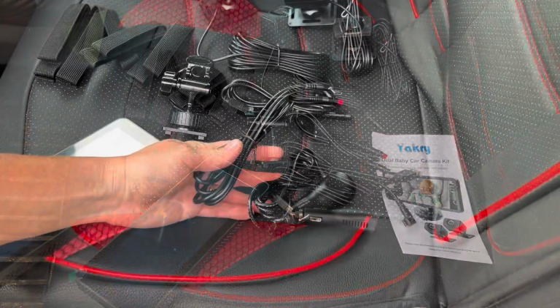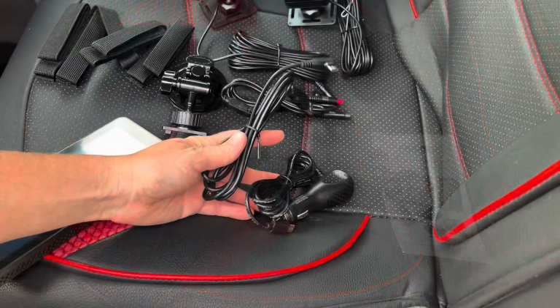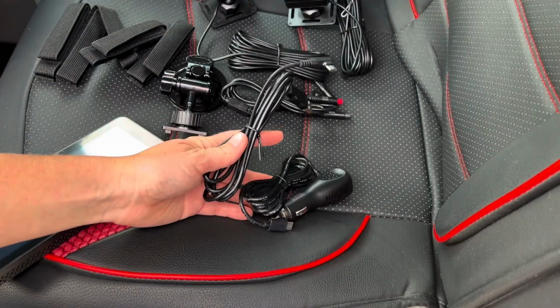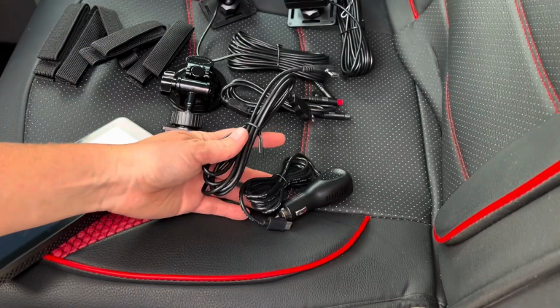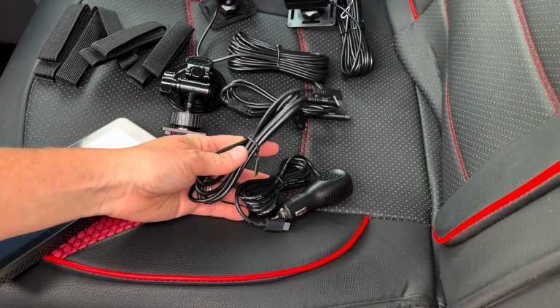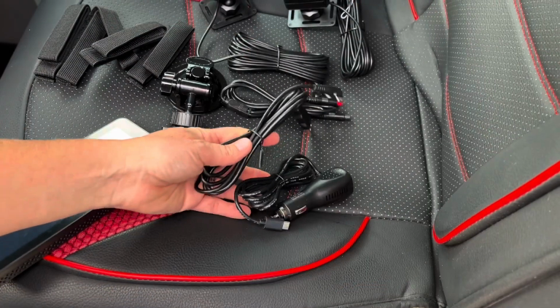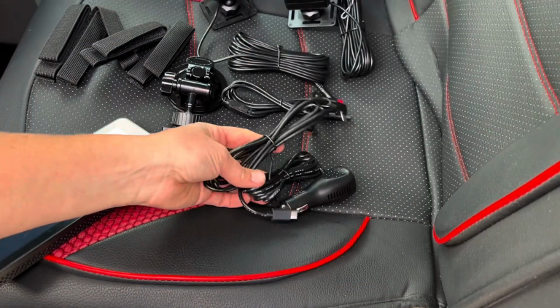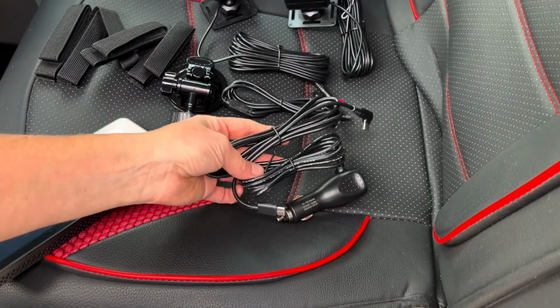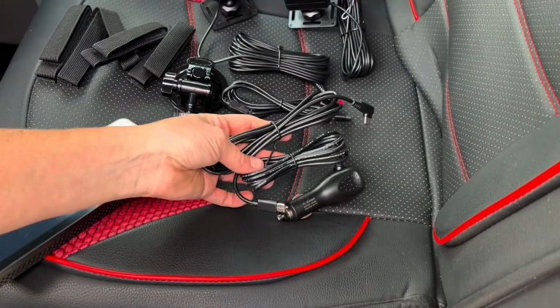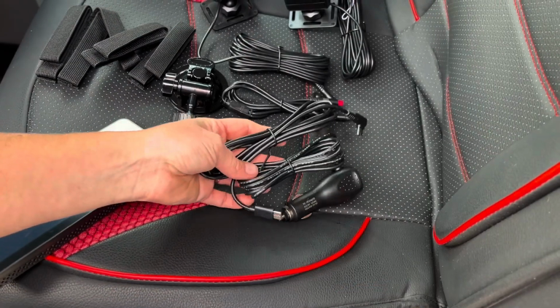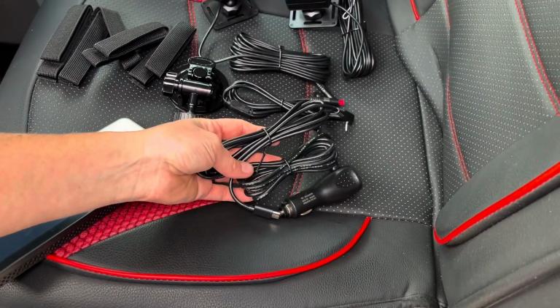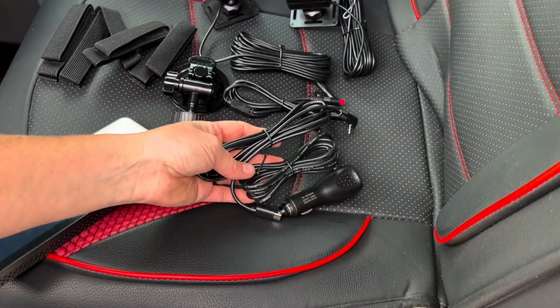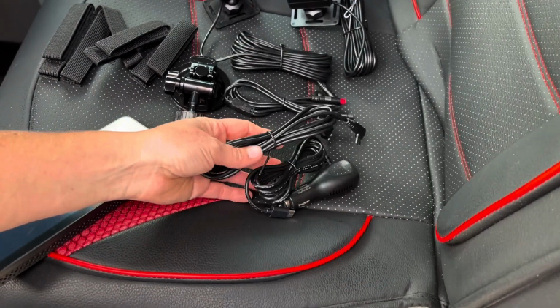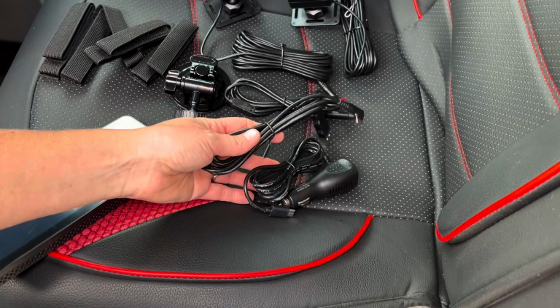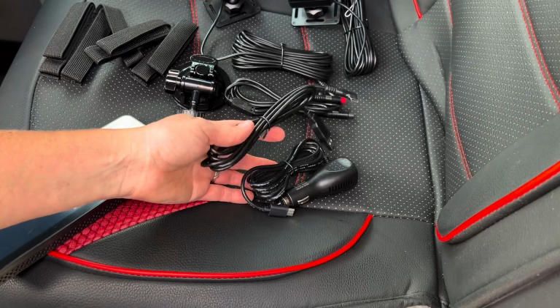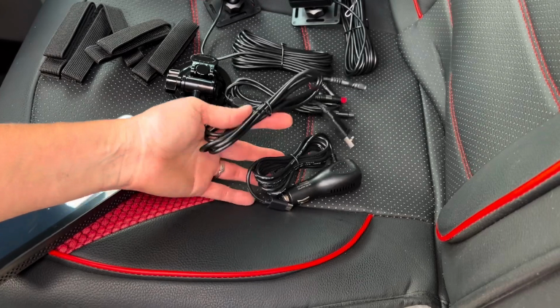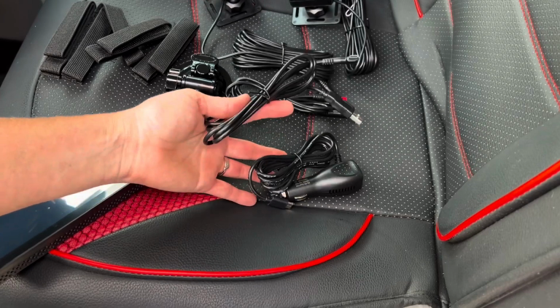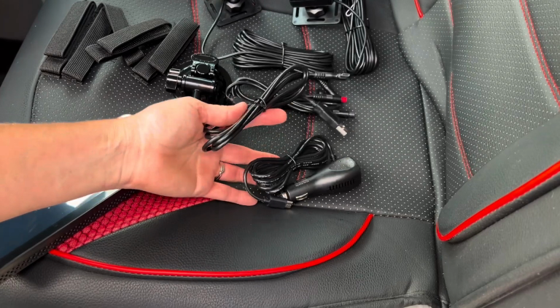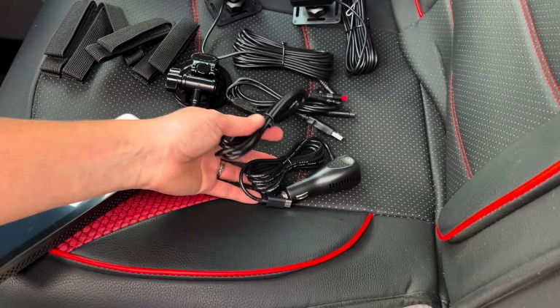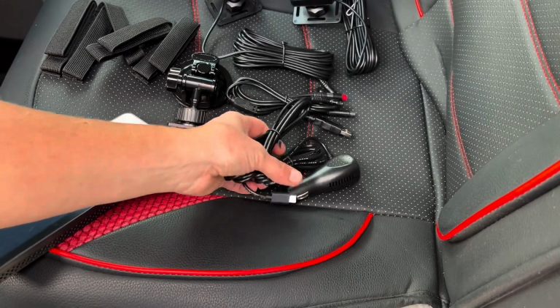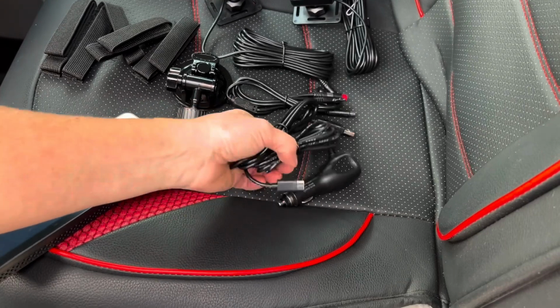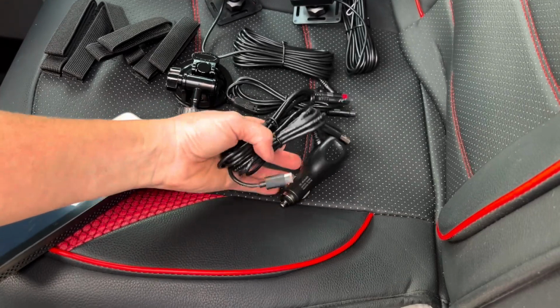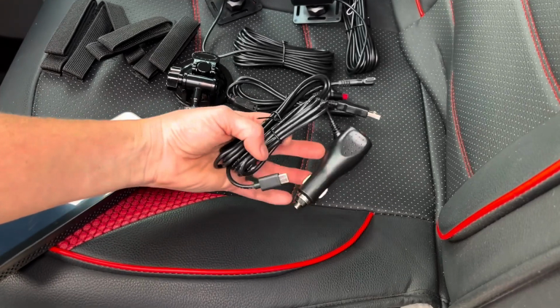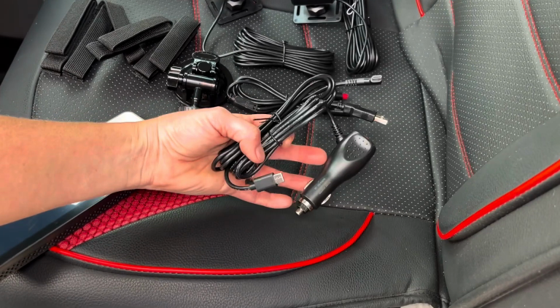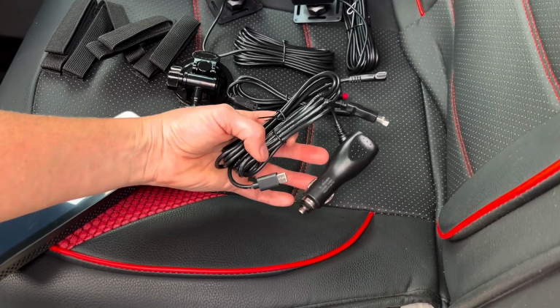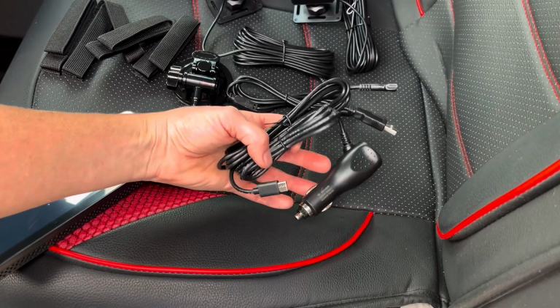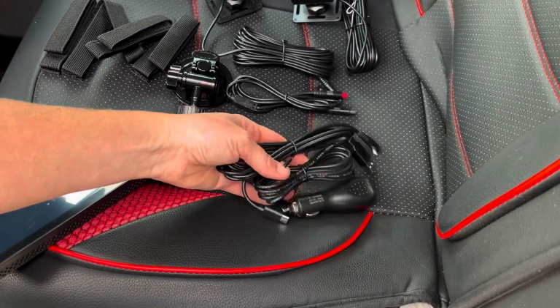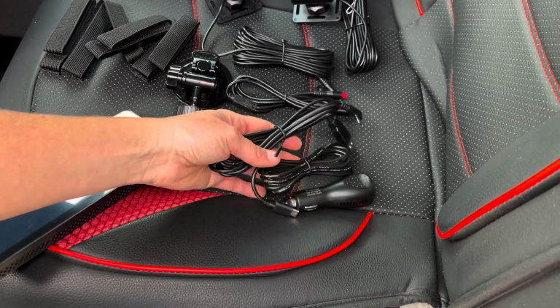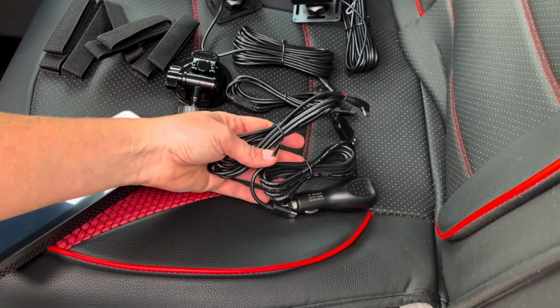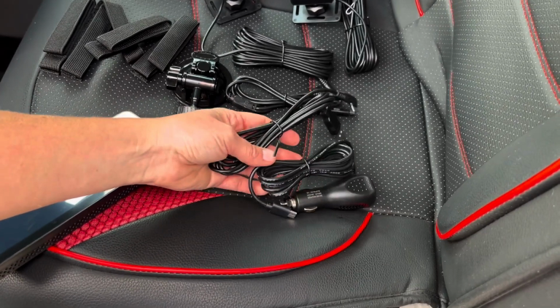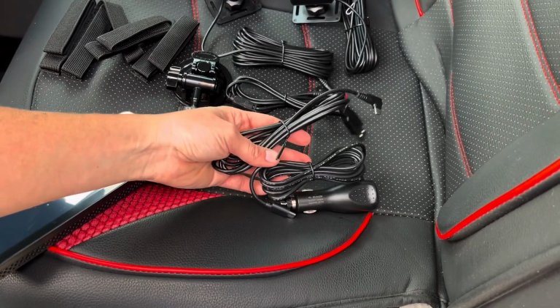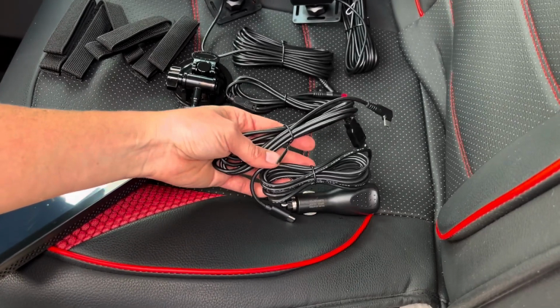Right here you have two different power options — you've got USB or the cigarette lighter to power it up.